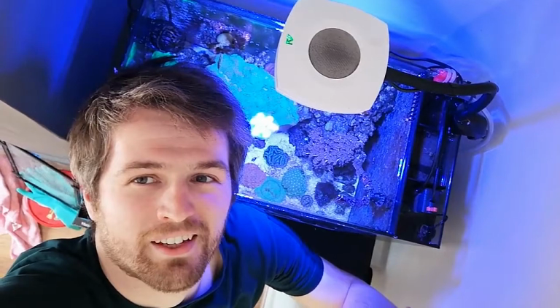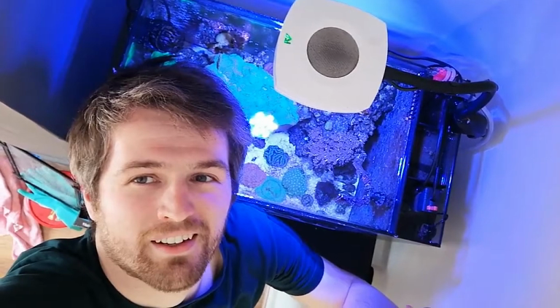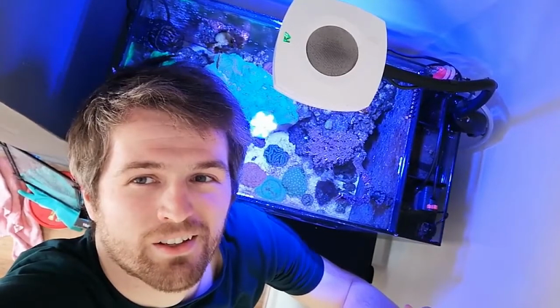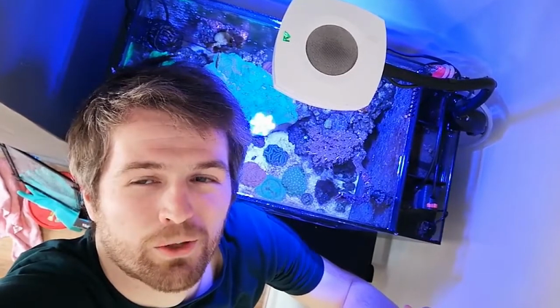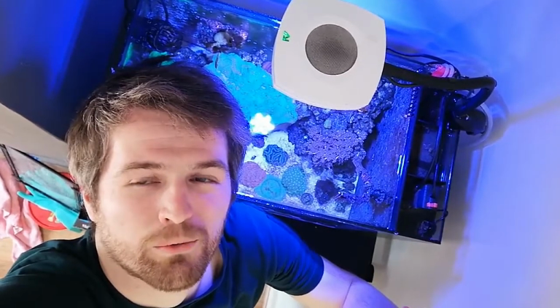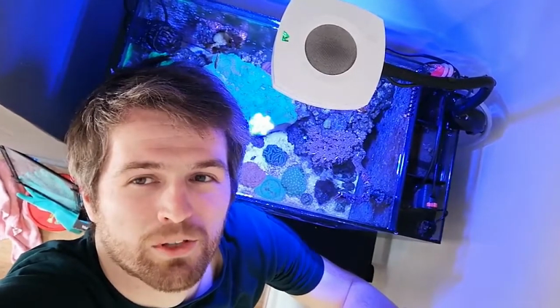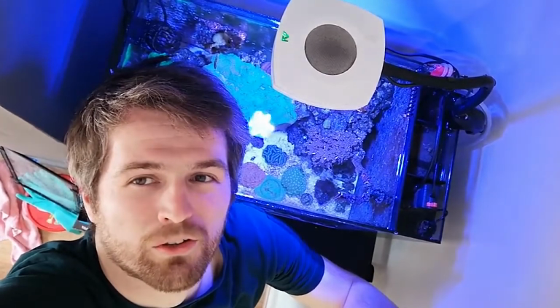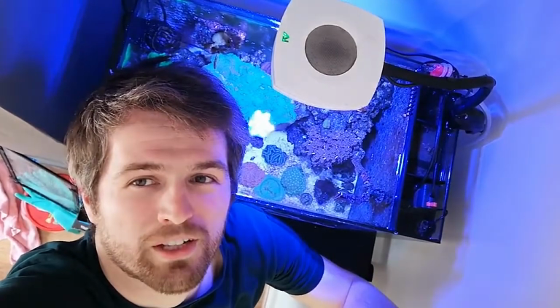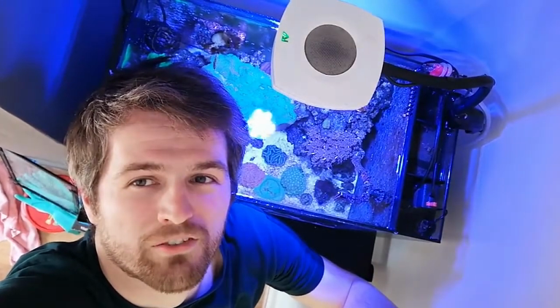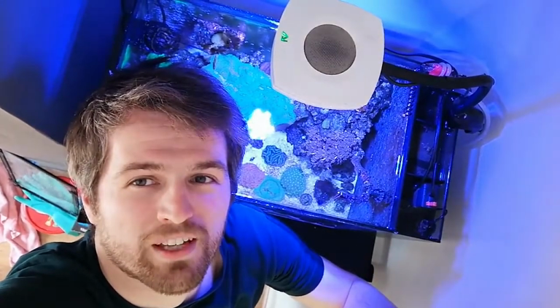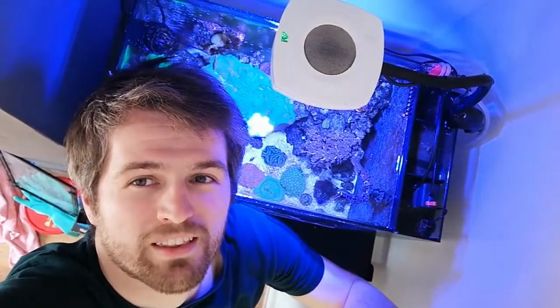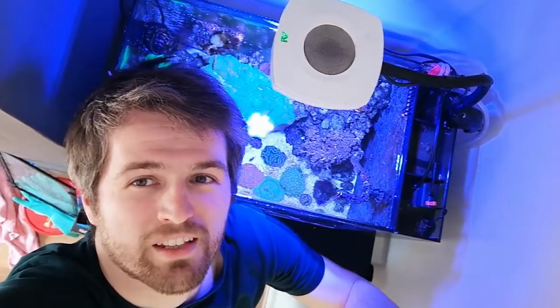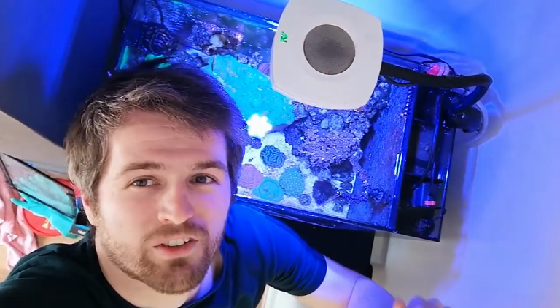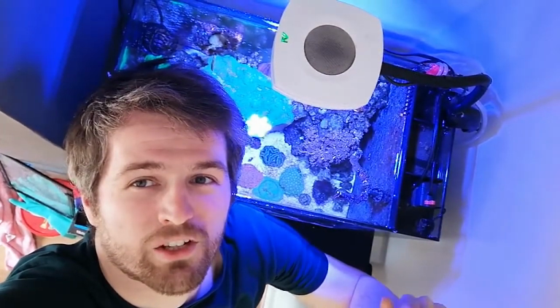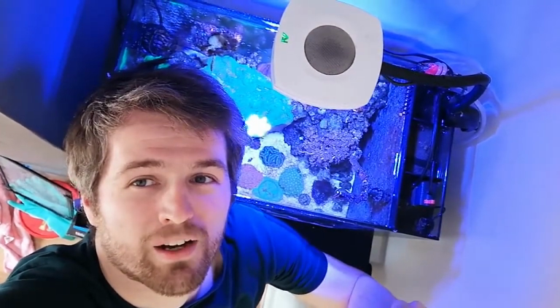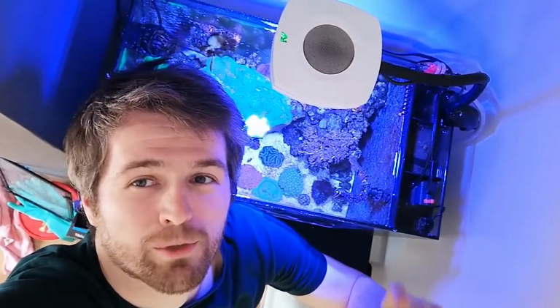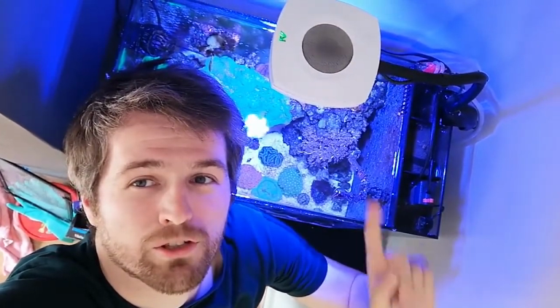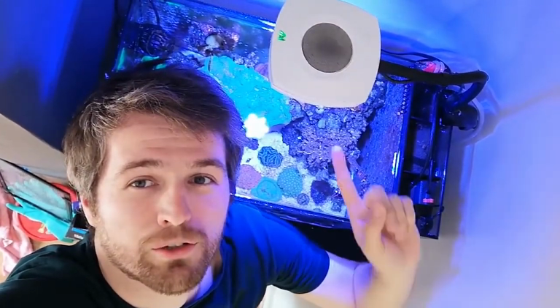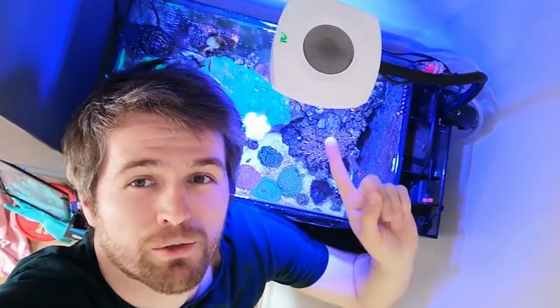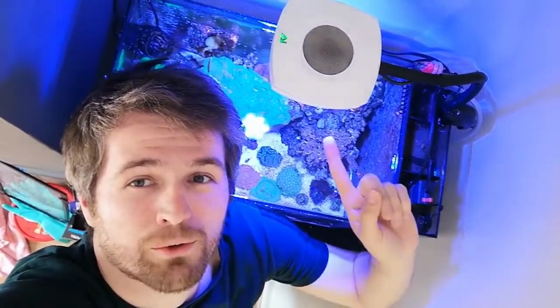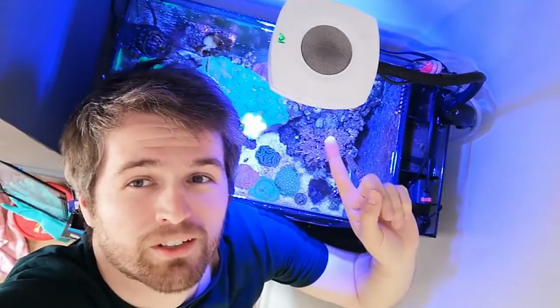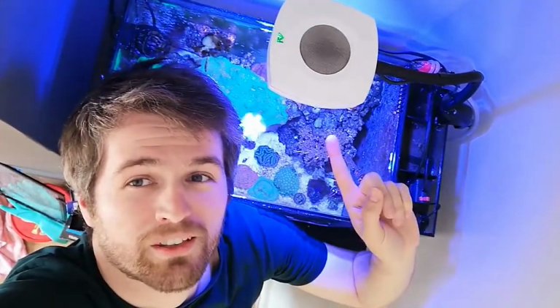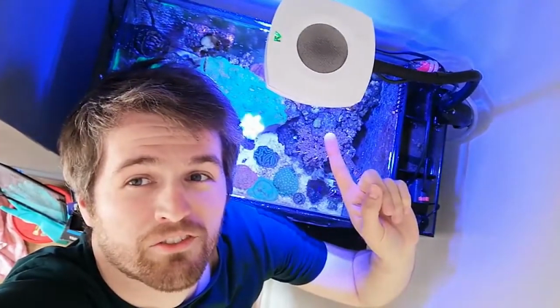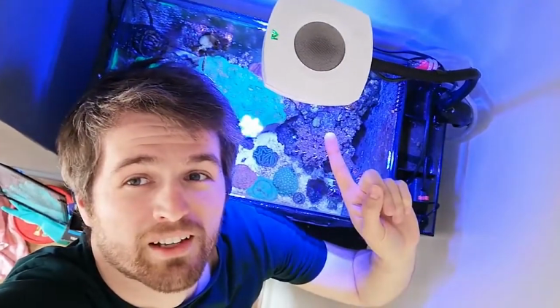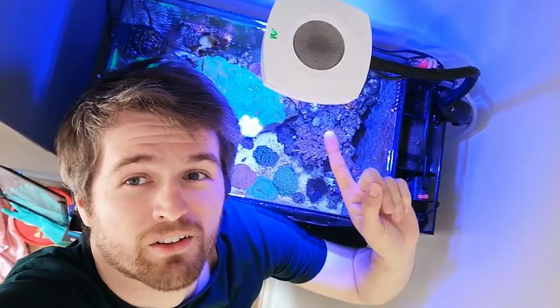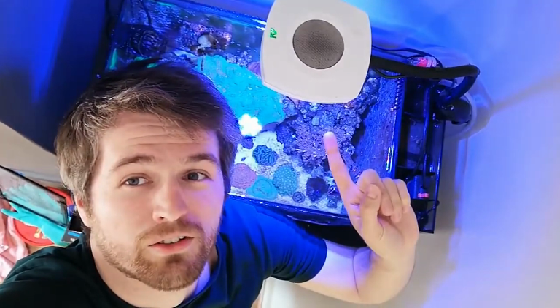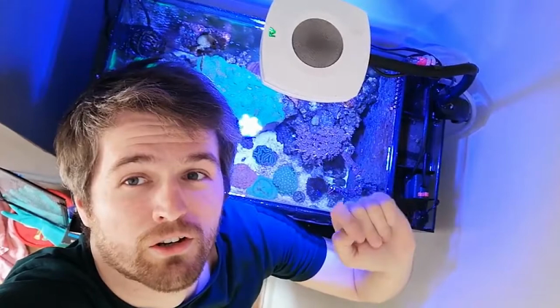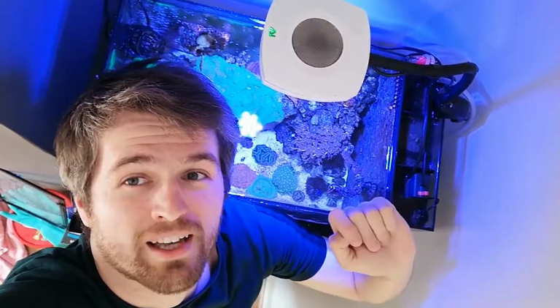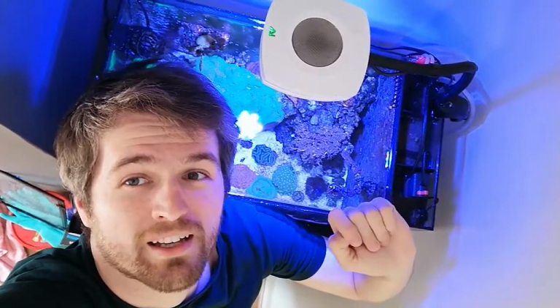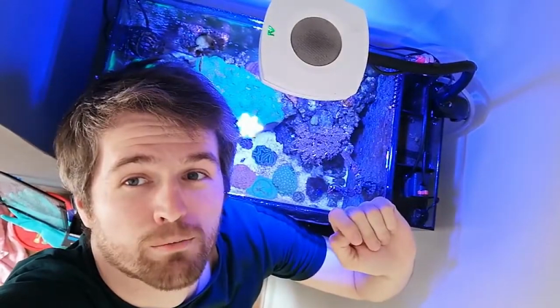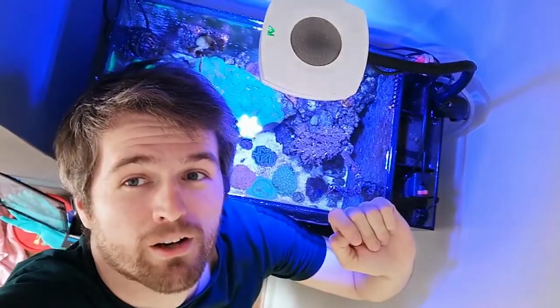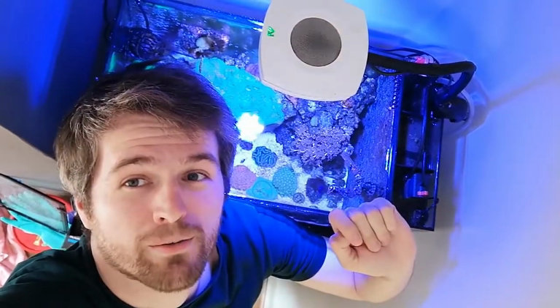Hey guys, welcome to IndoorReef. In this video I'm going to show you how to clean the fan on your AI Prime.